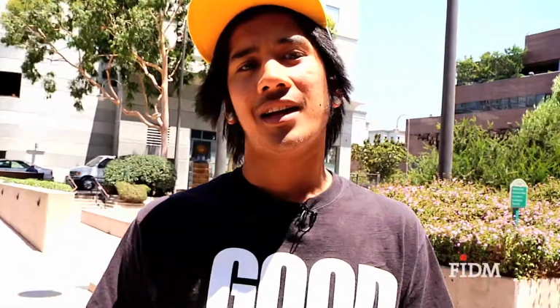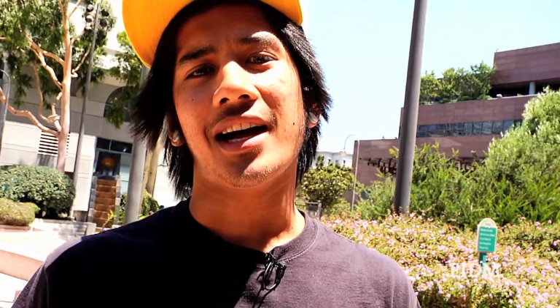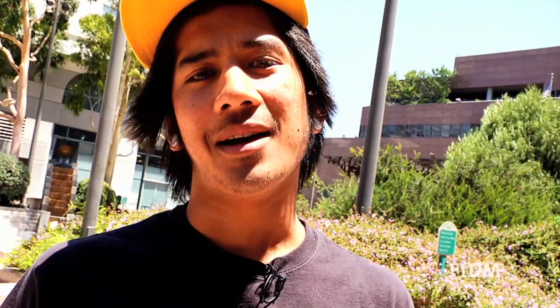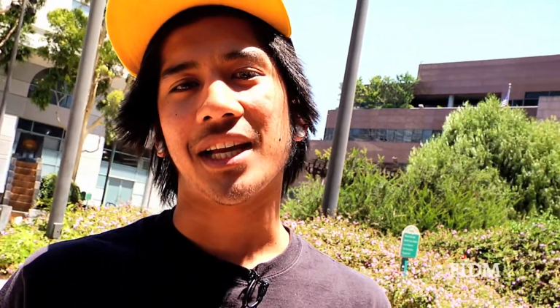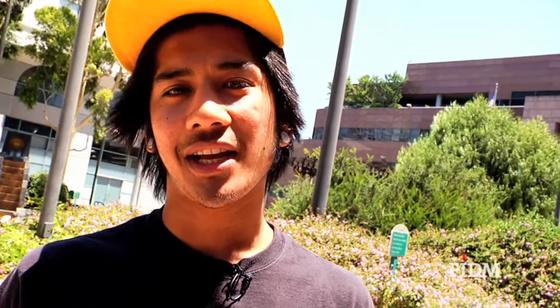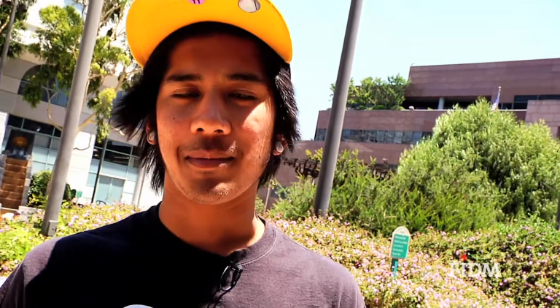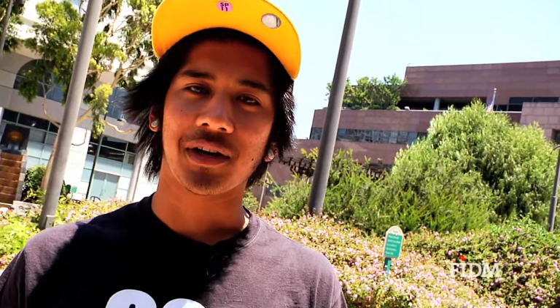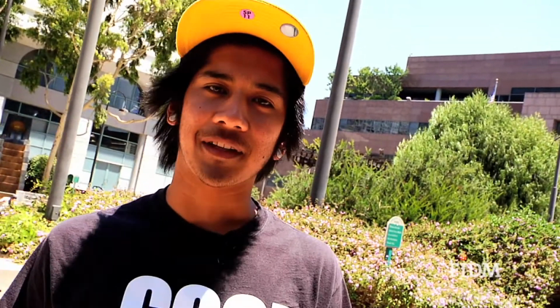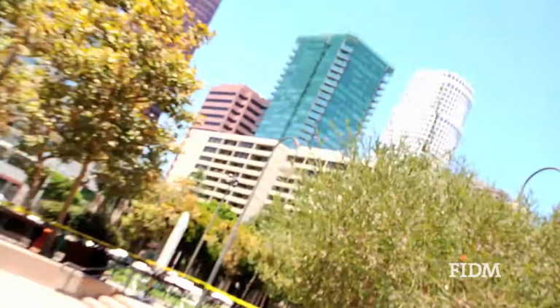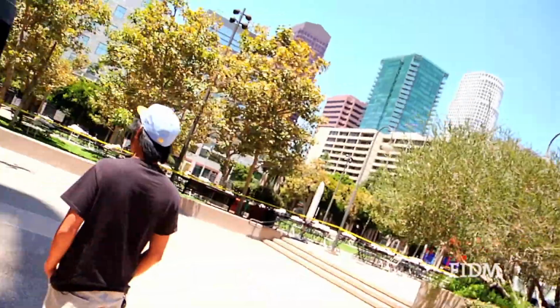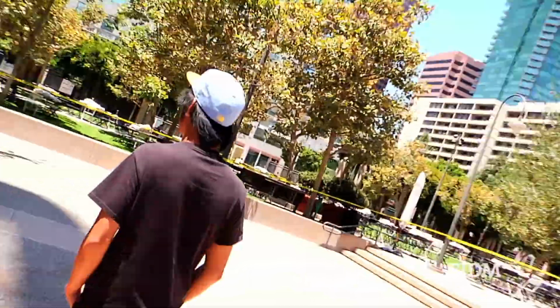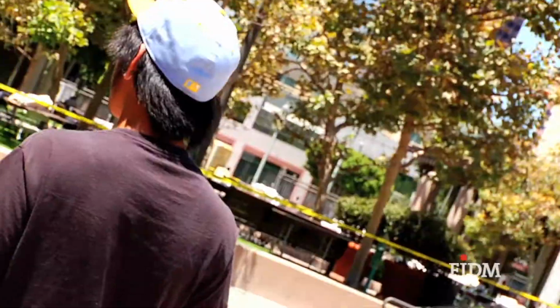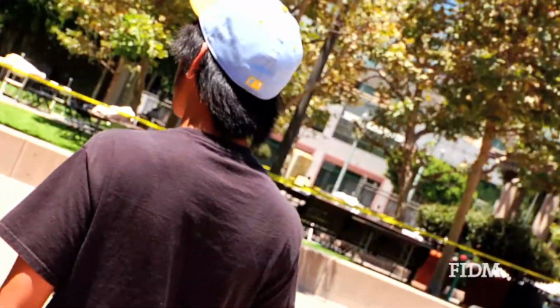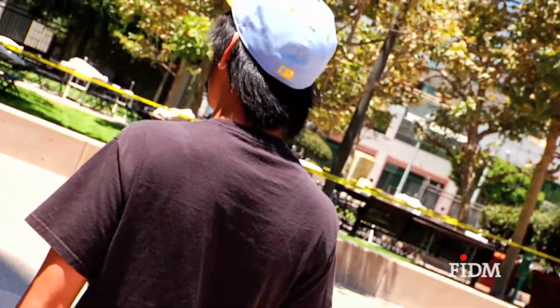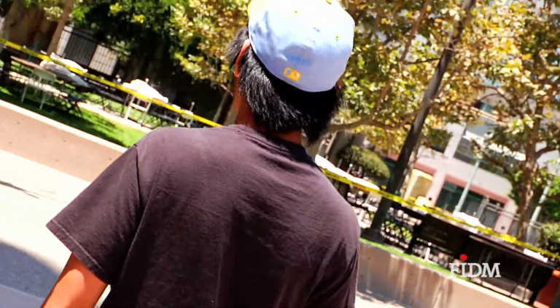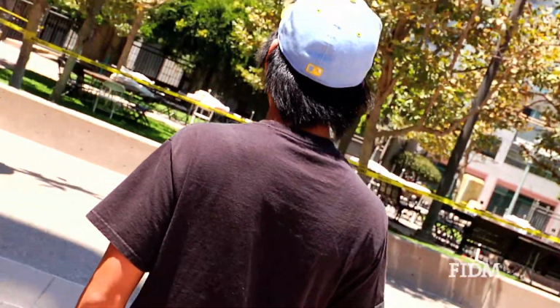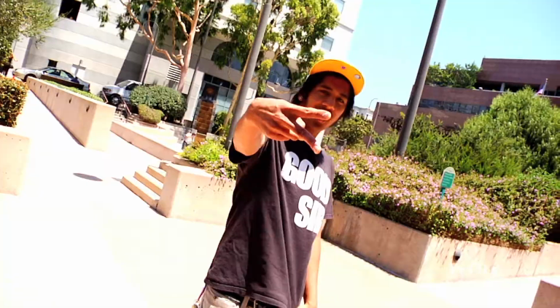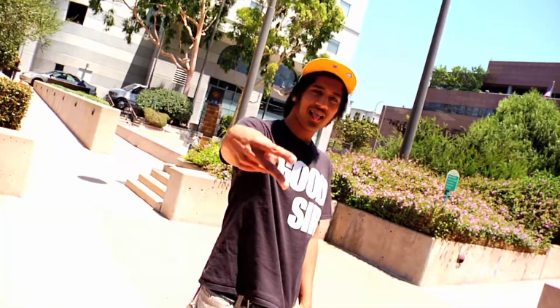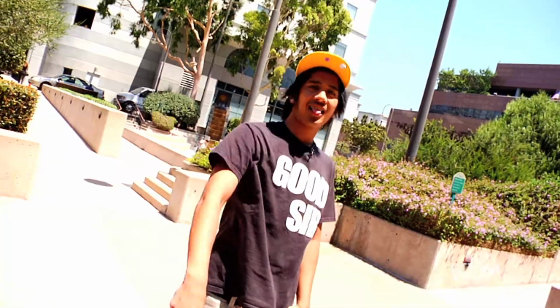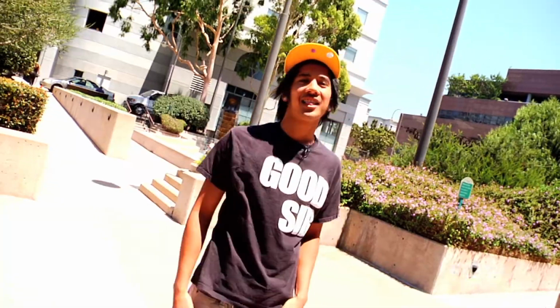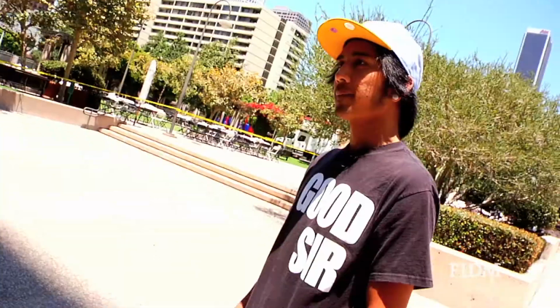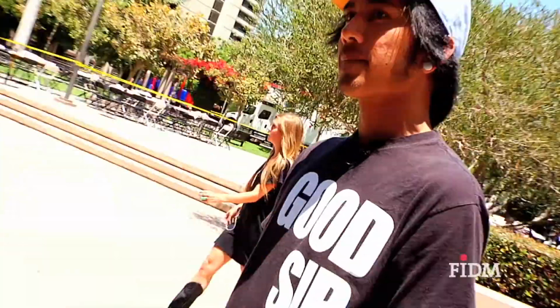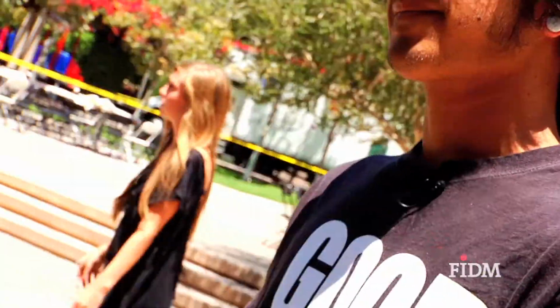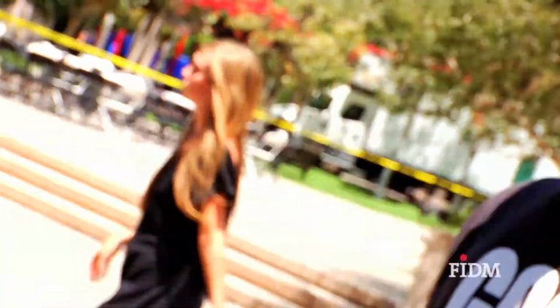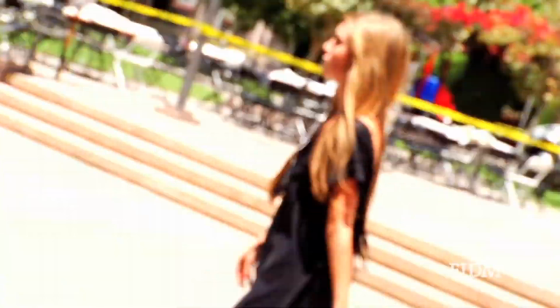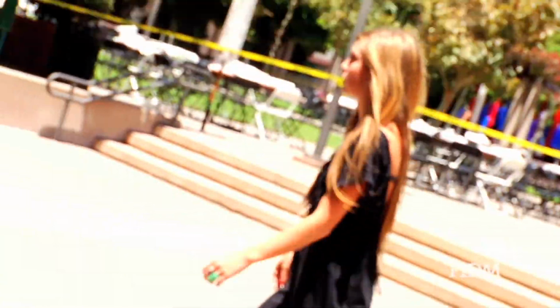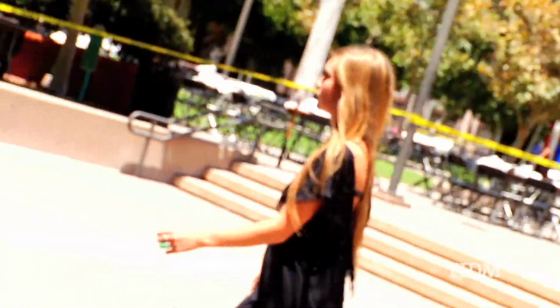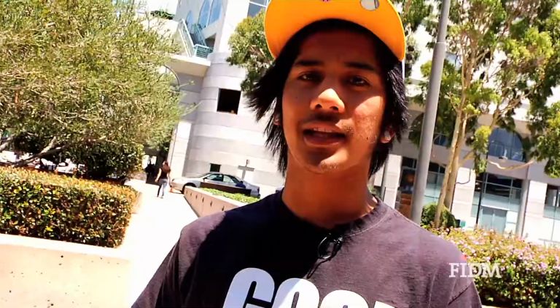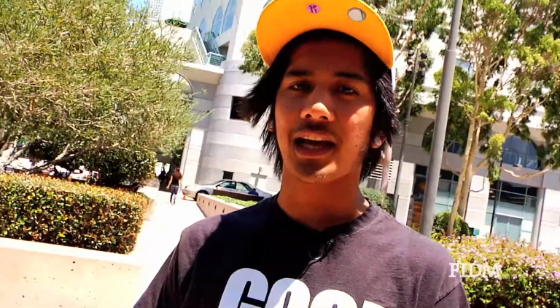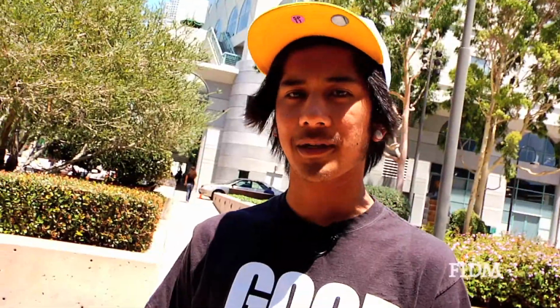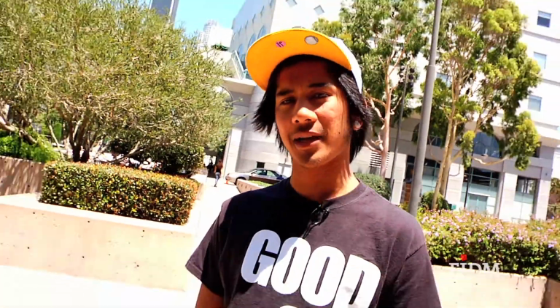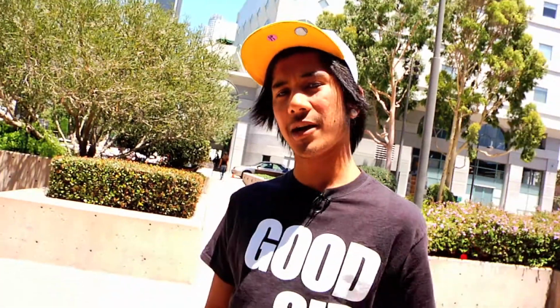Hi, I'm AJ. I'm a graphic design student. We're here in downtown LA at the FITM campus. This is In The Lab. Come hang out.